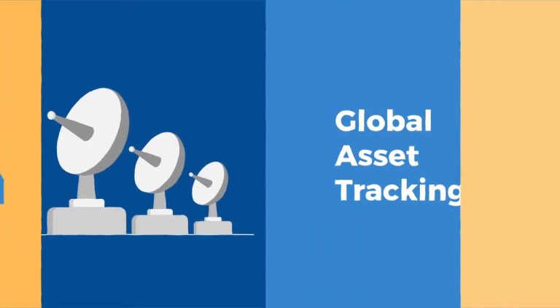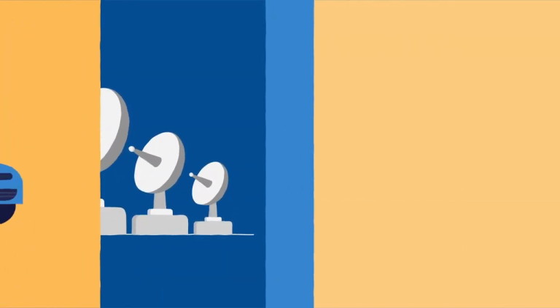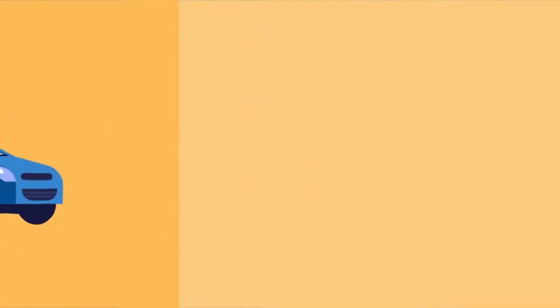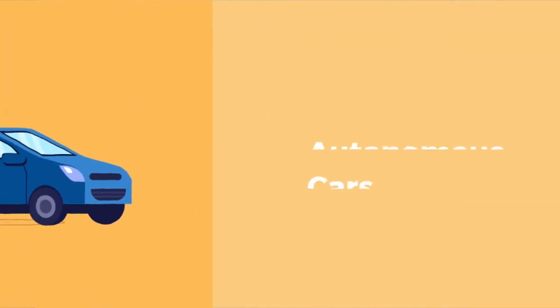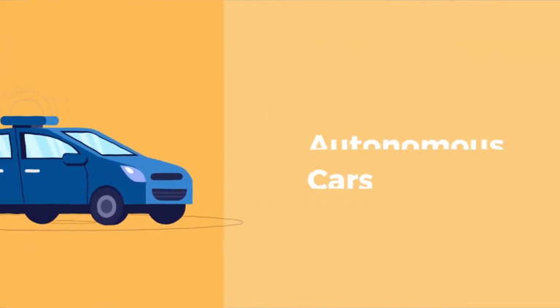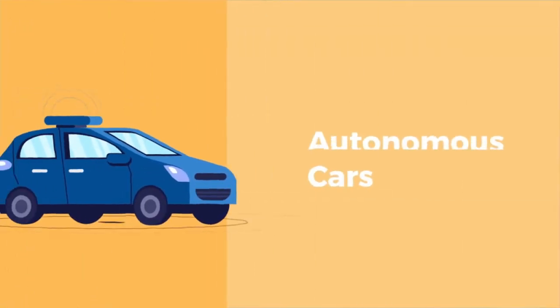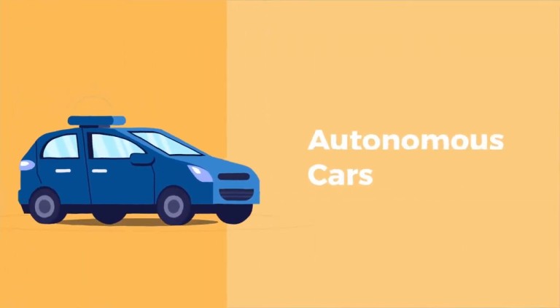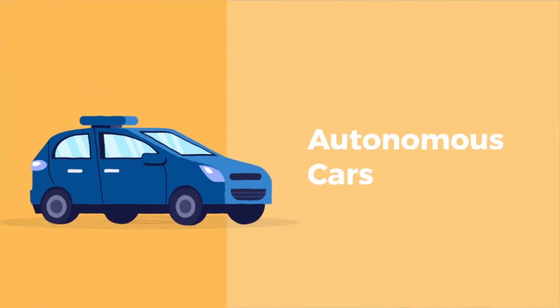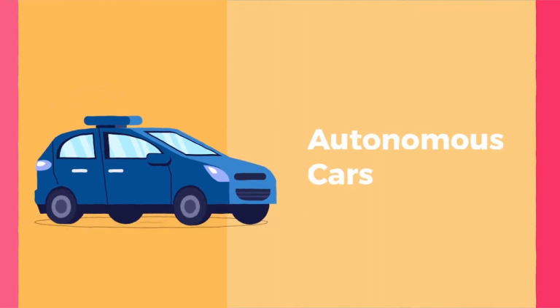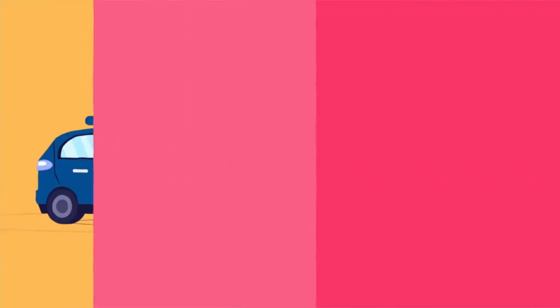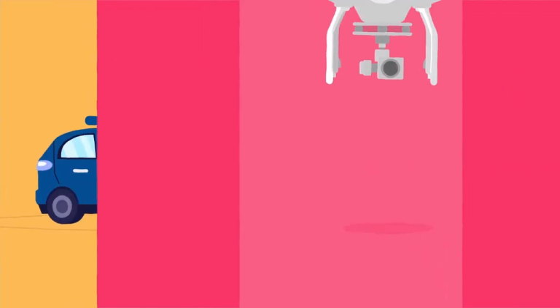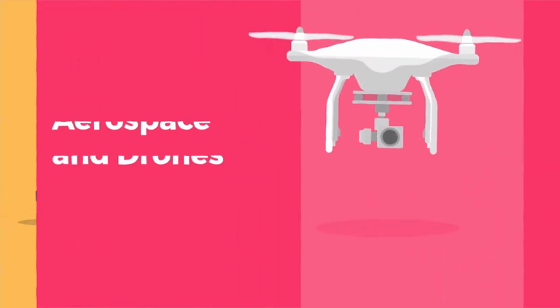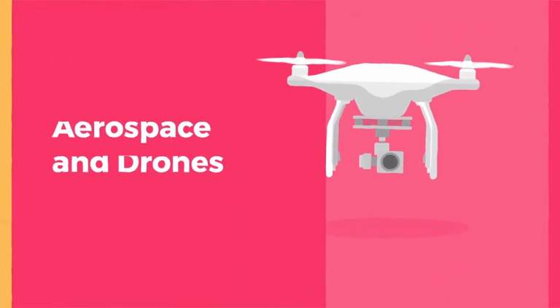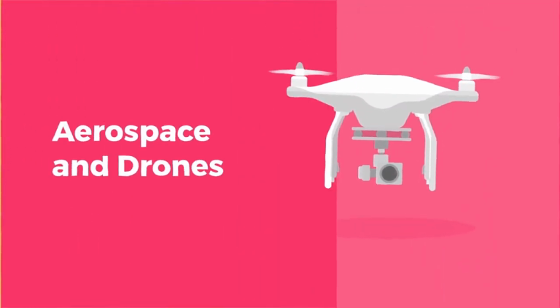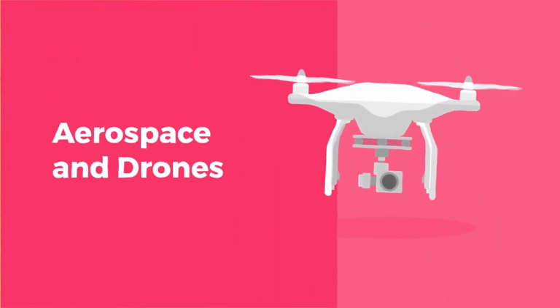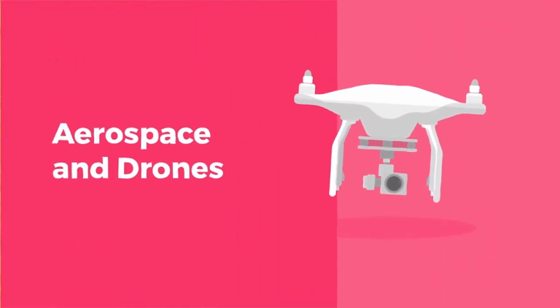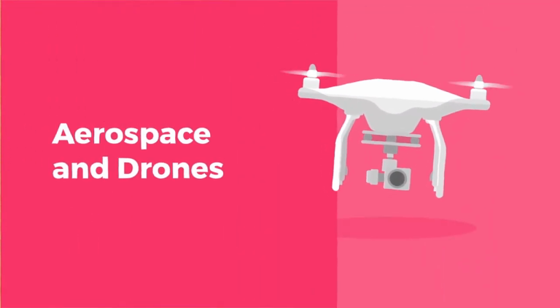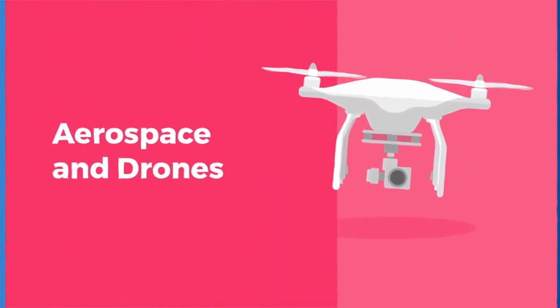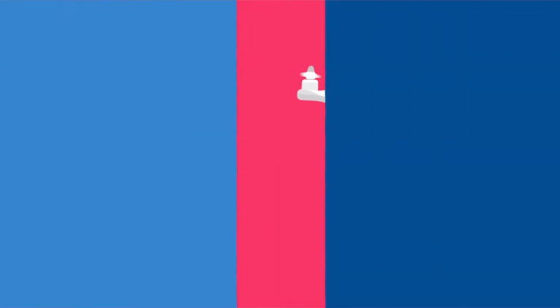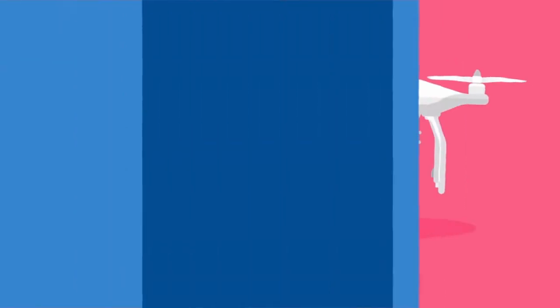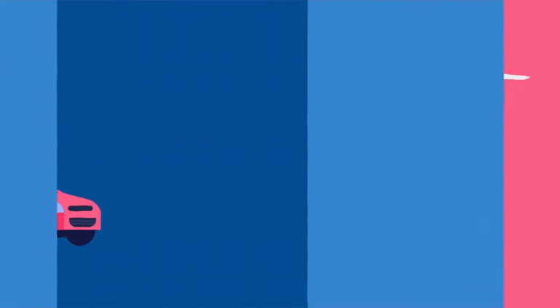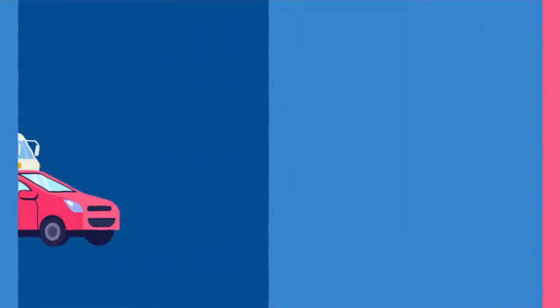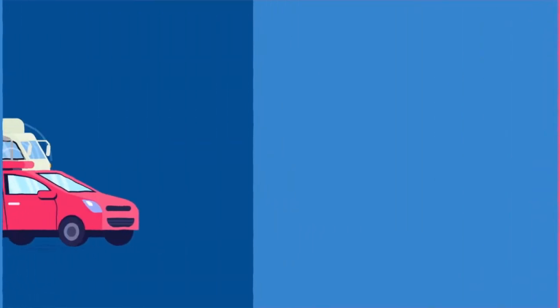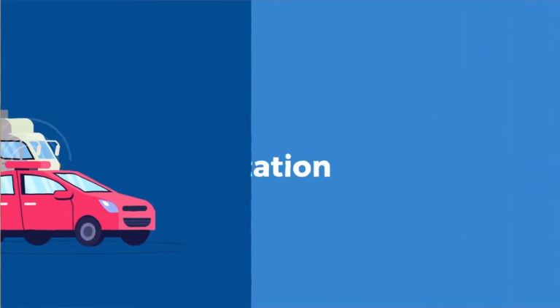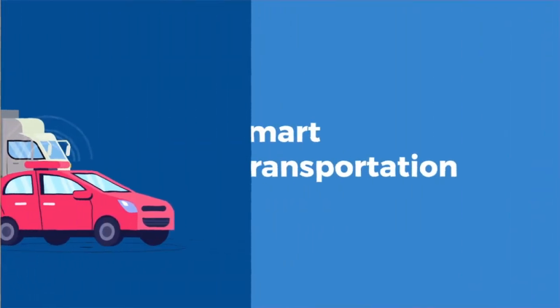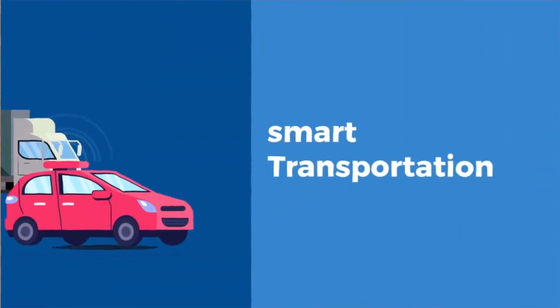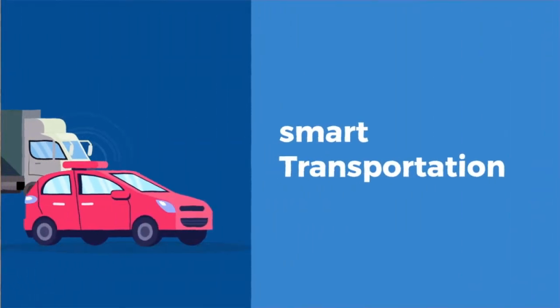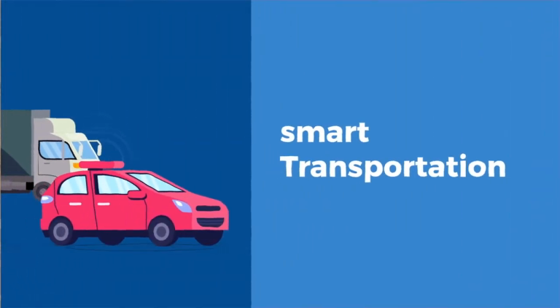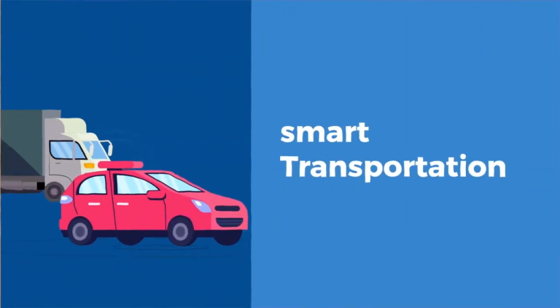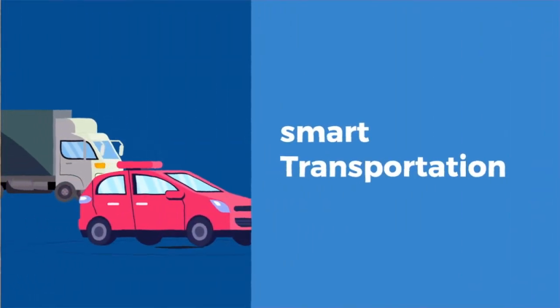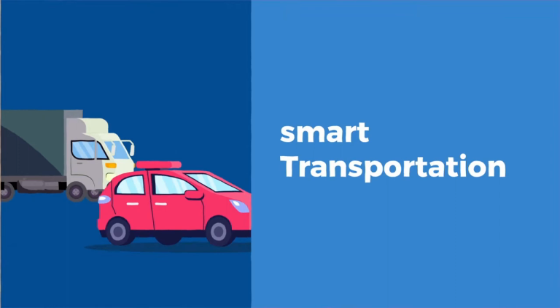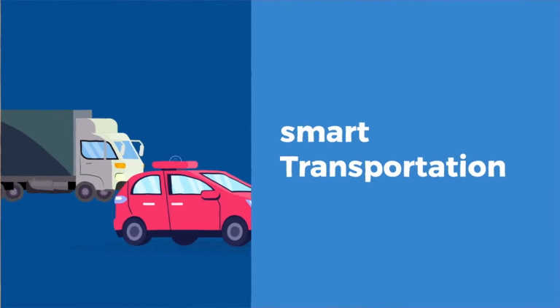Autonomous cars. Aerospace and drones. Smart transportation. And so much more.